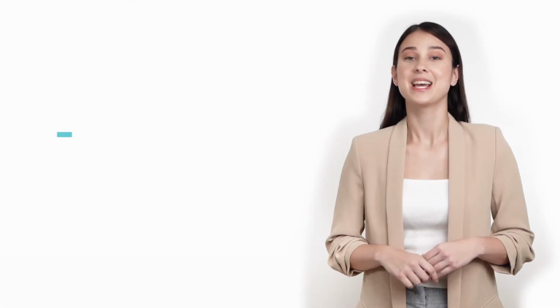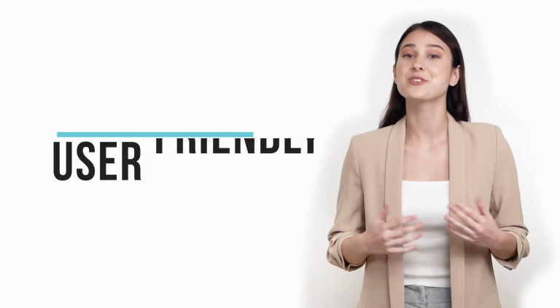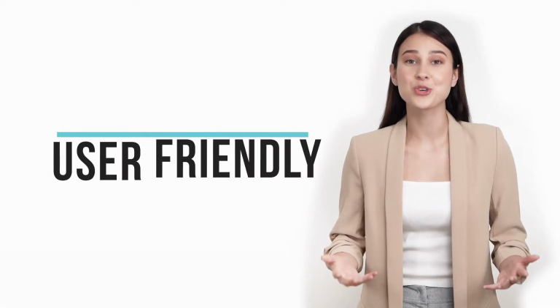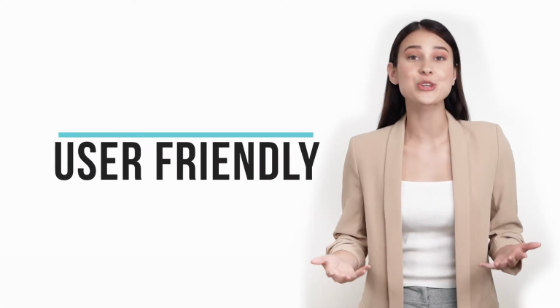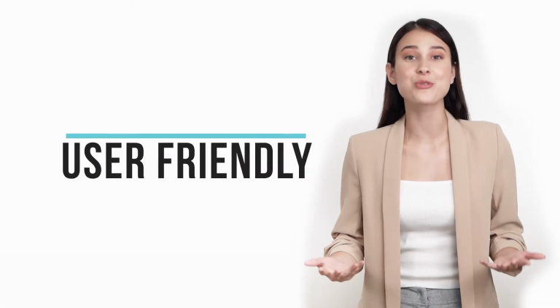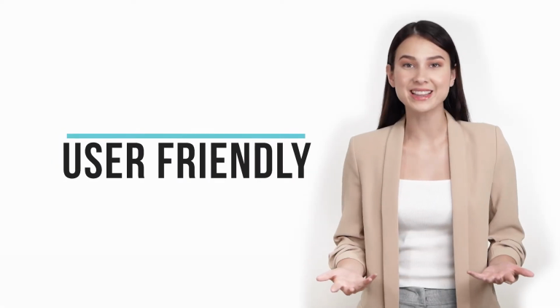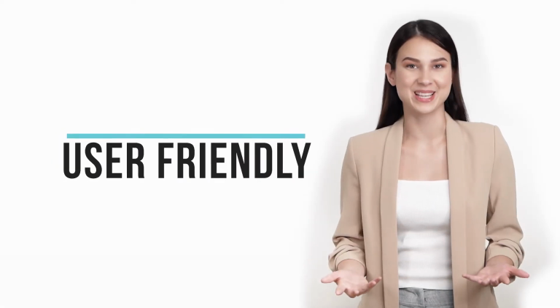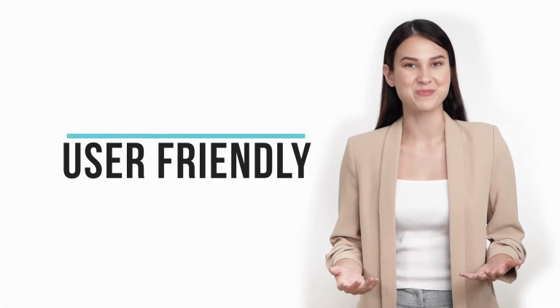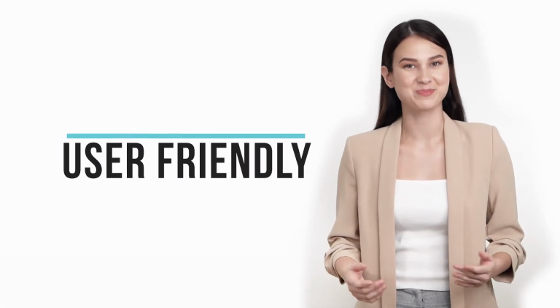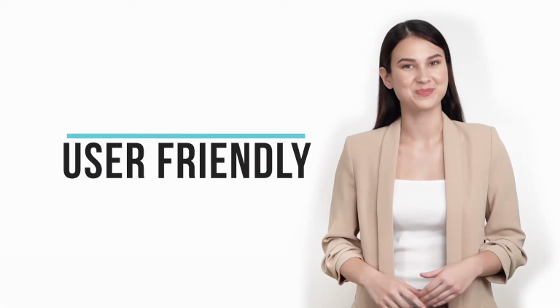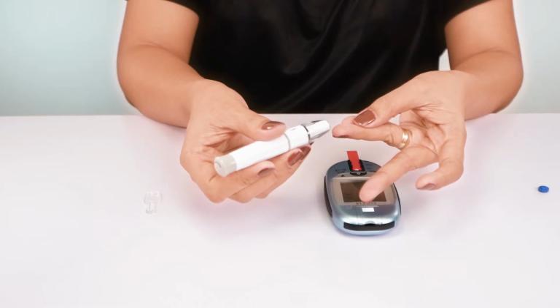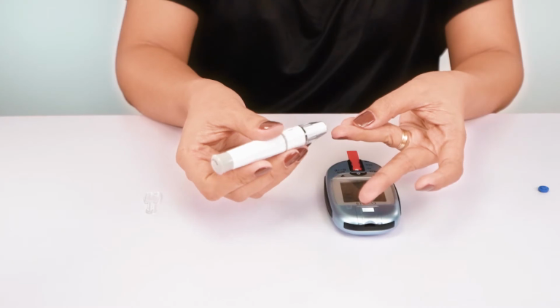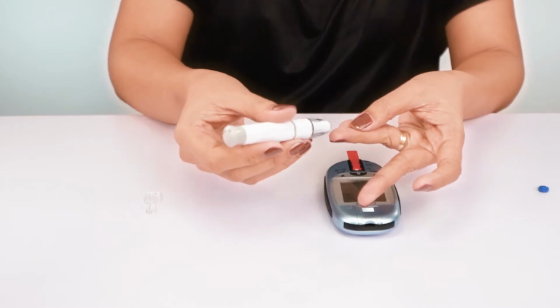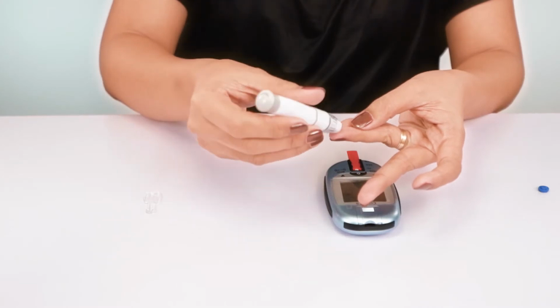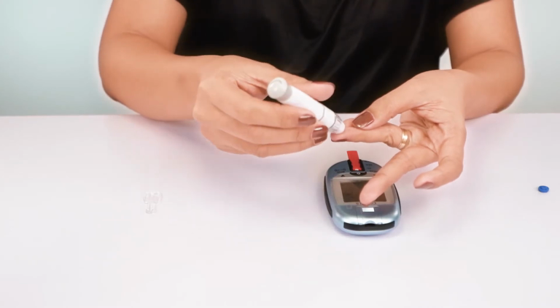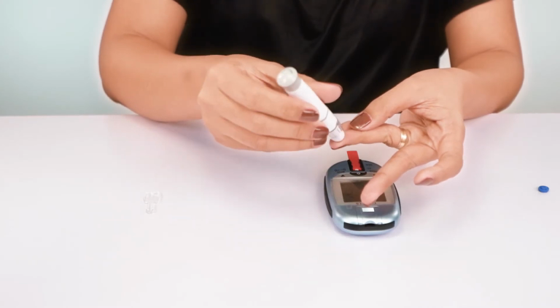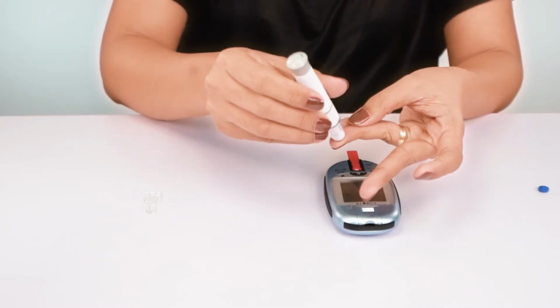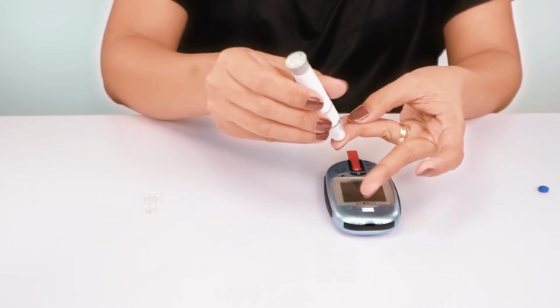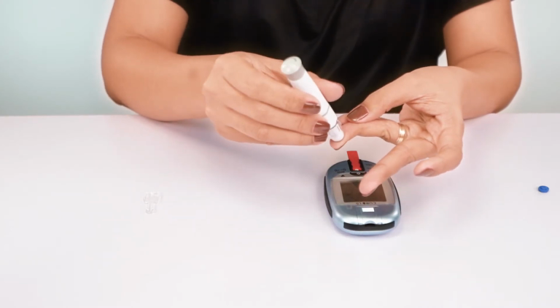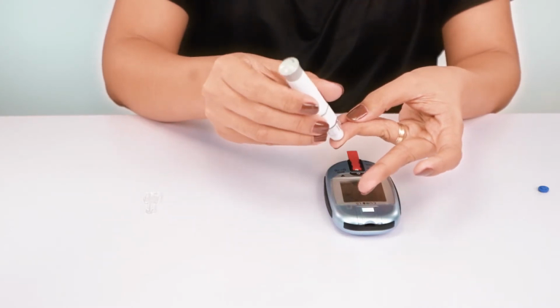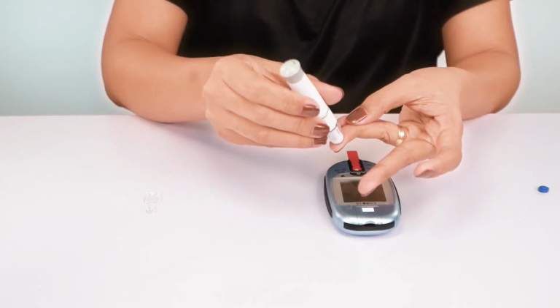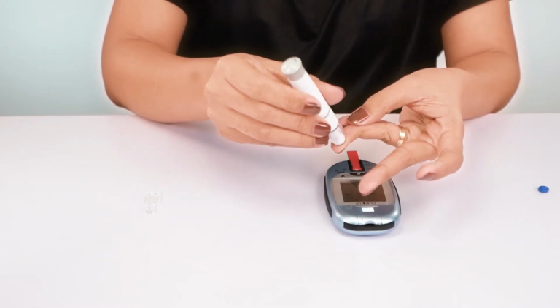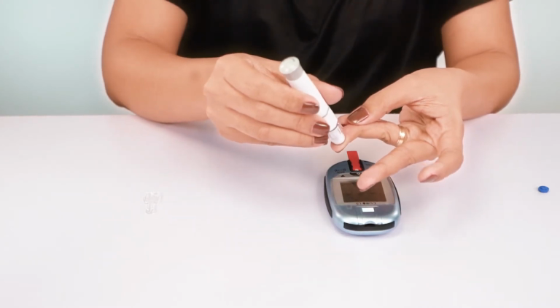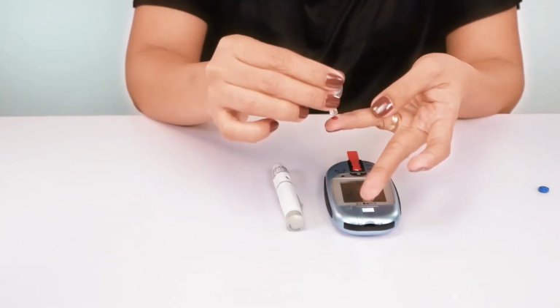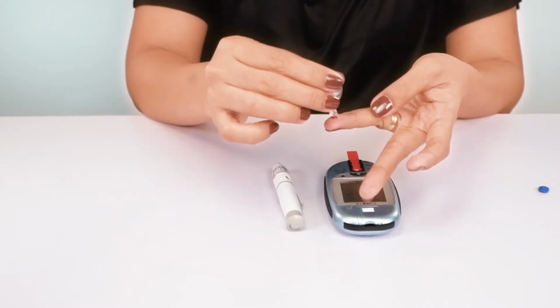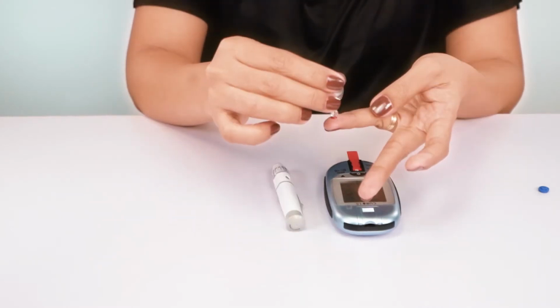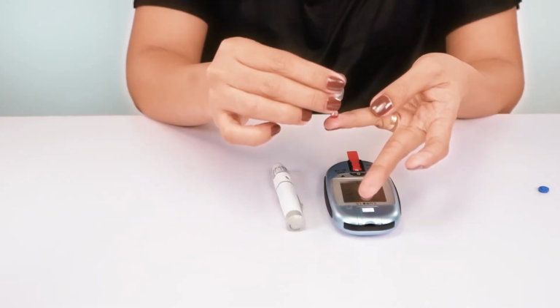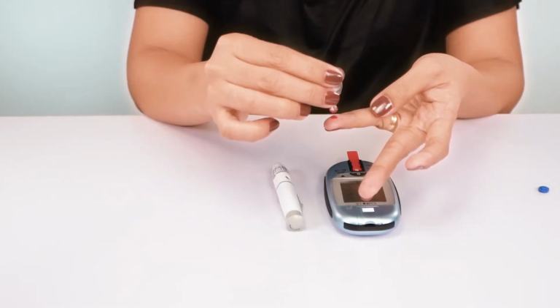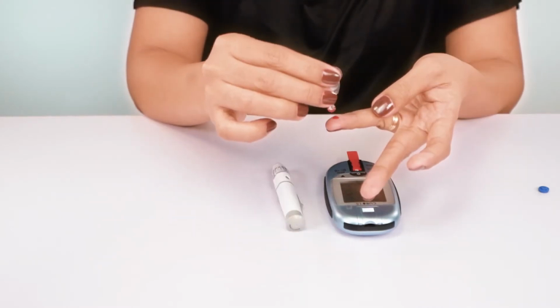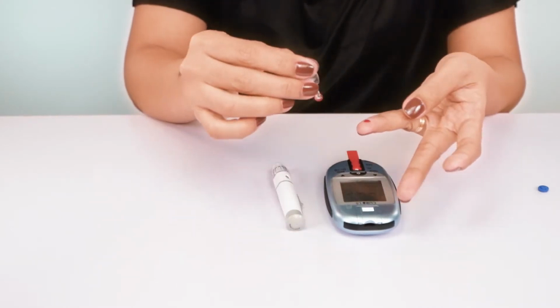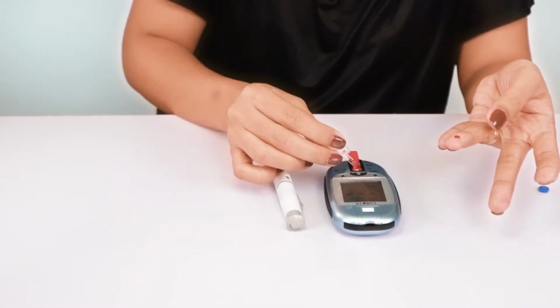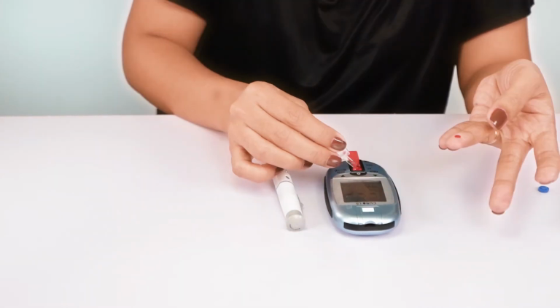It's user-friendly. It strips blood sample through capillary action for an easy fill.